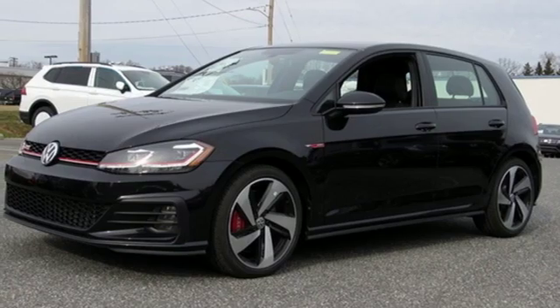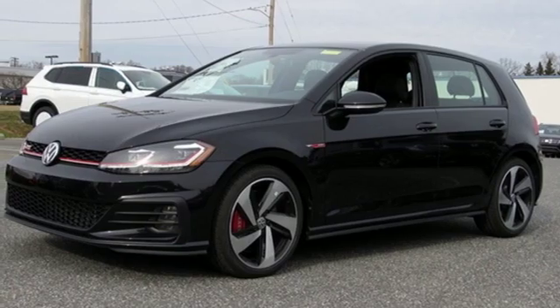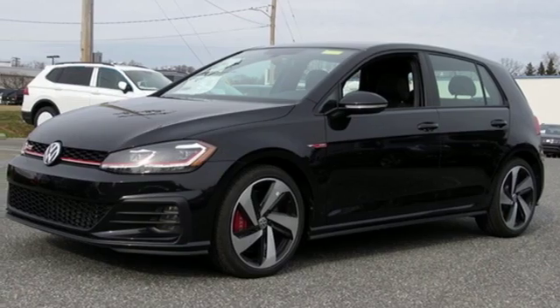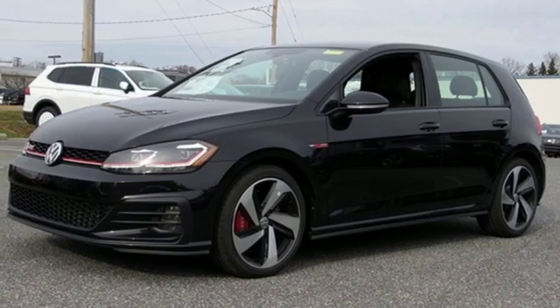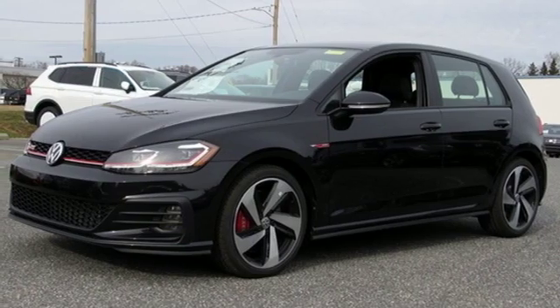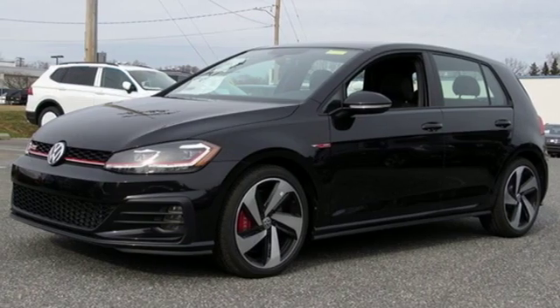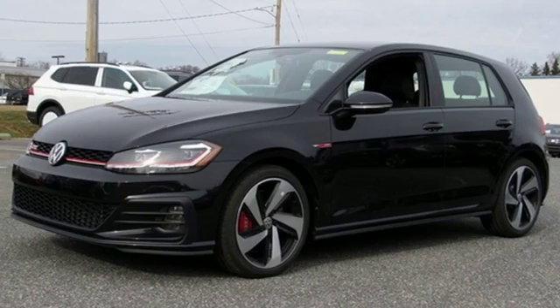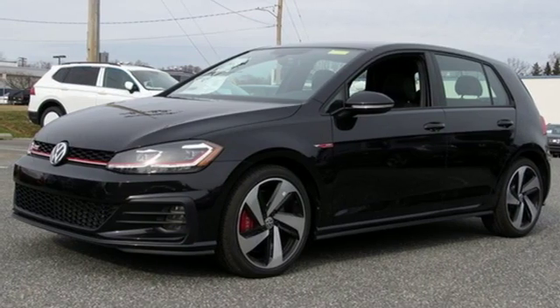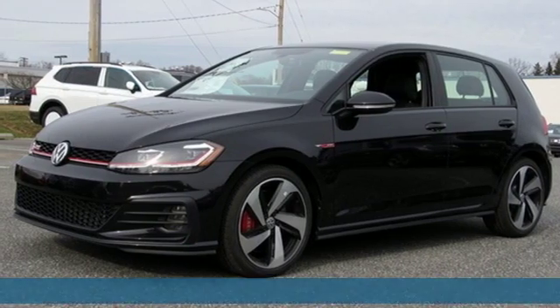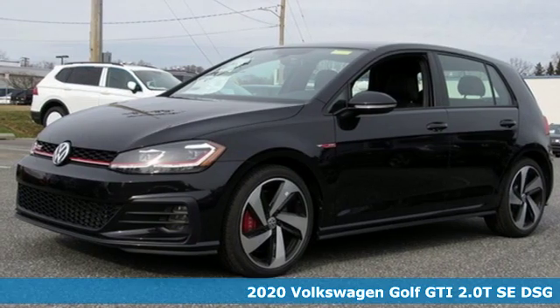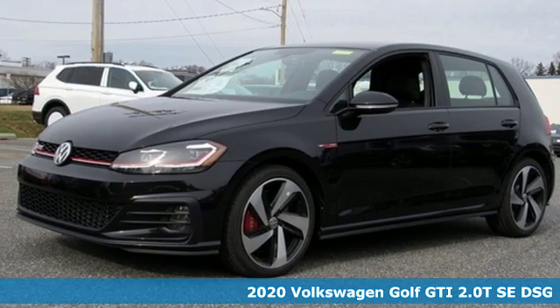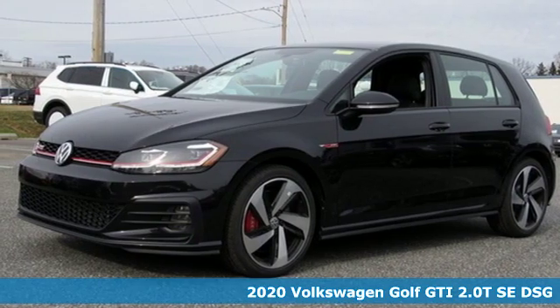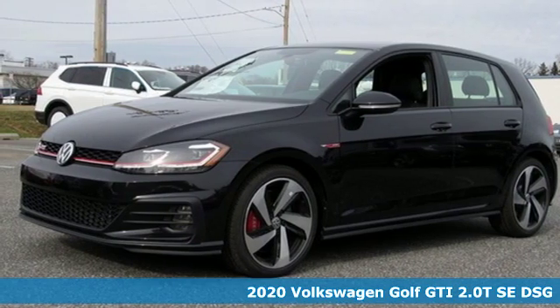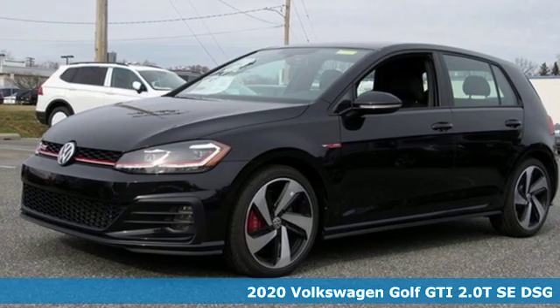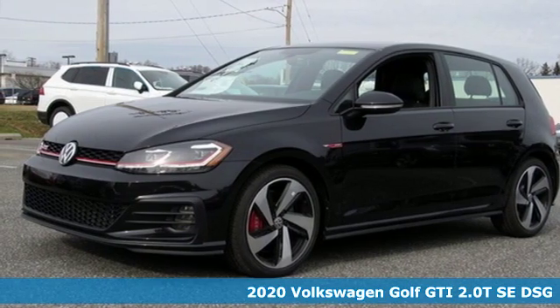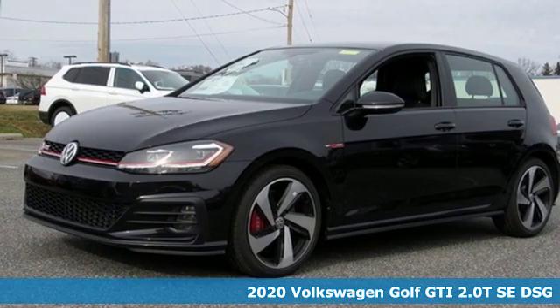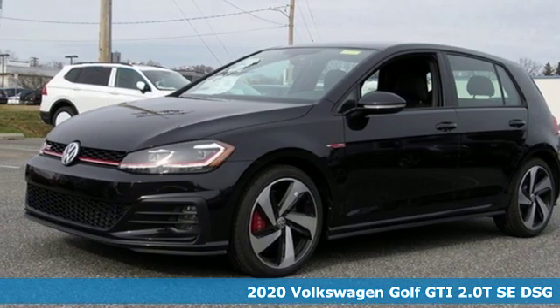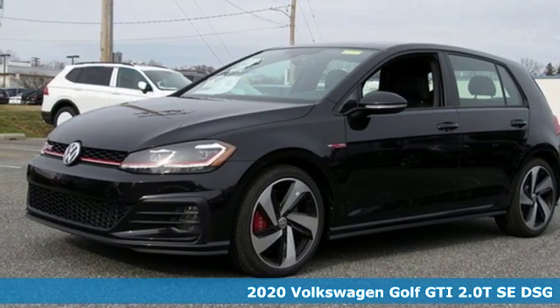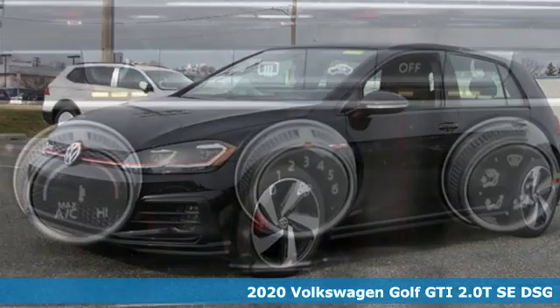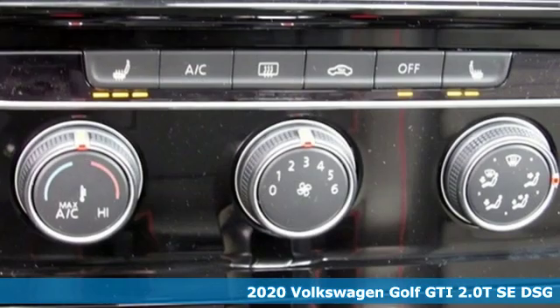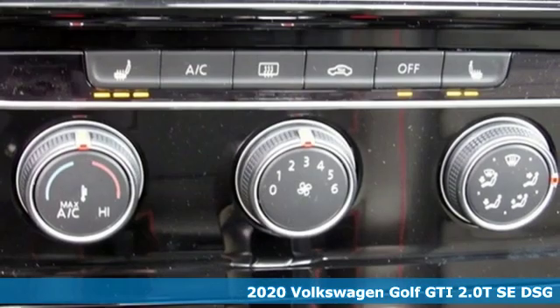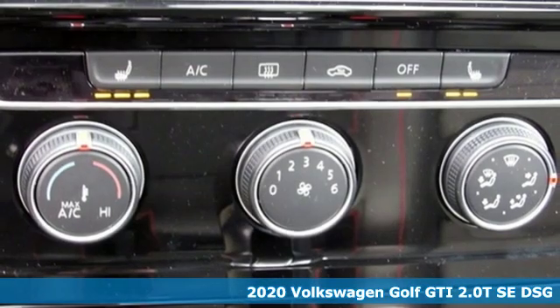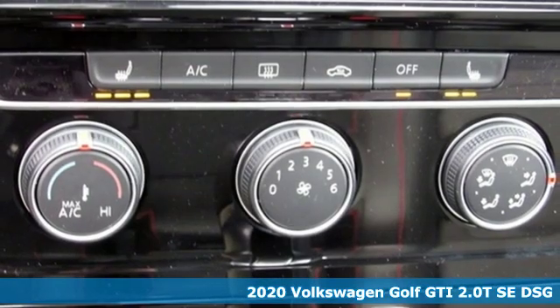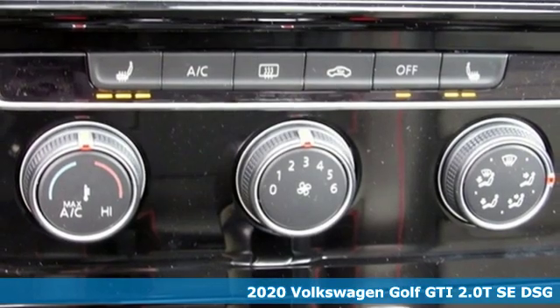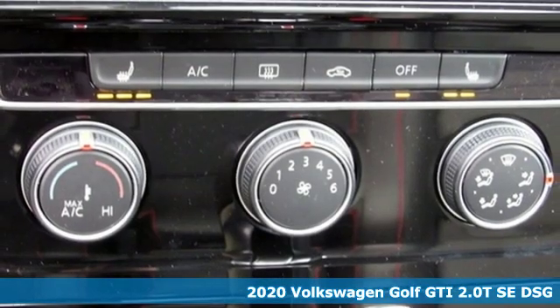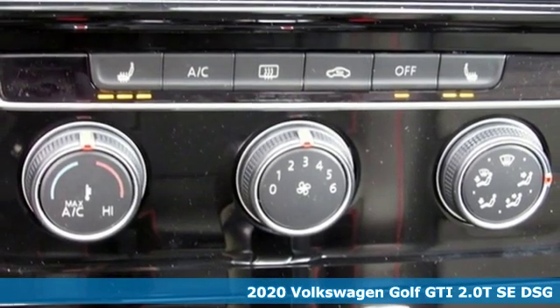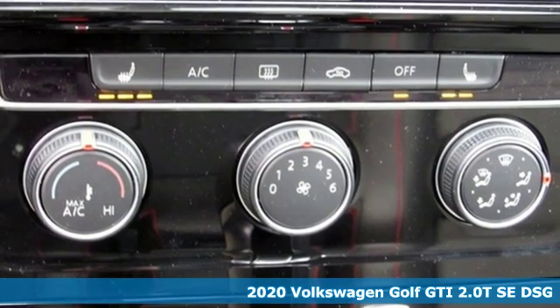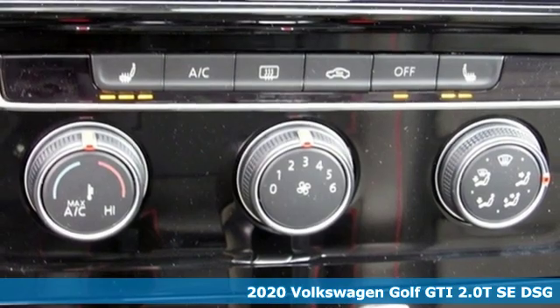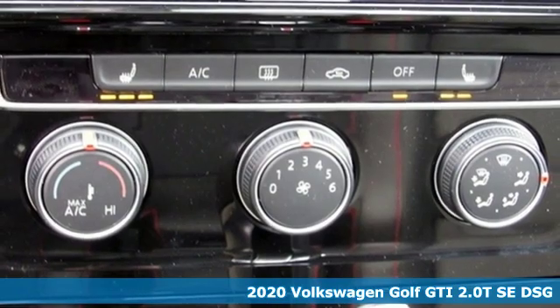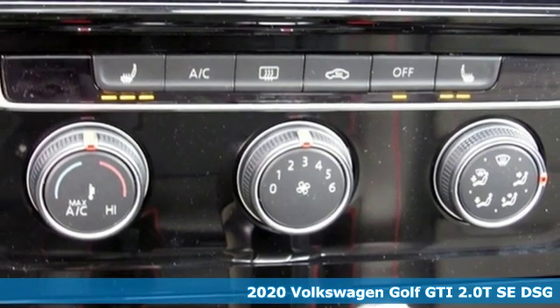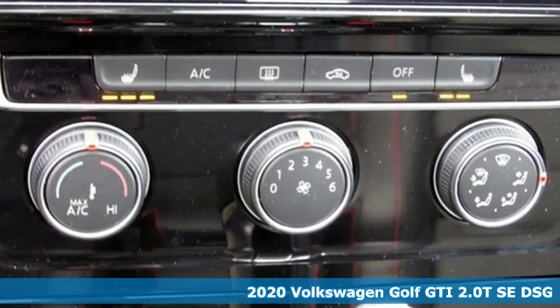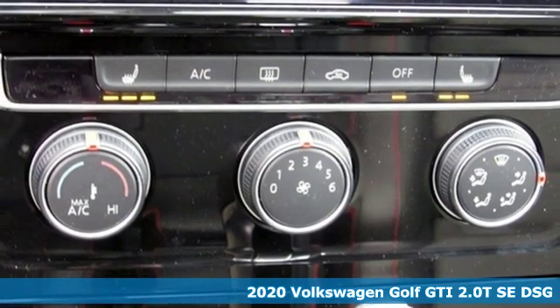It's a new 2020 Volkswagen Golf GTI. Enjoy every drive in a Volkswagen.